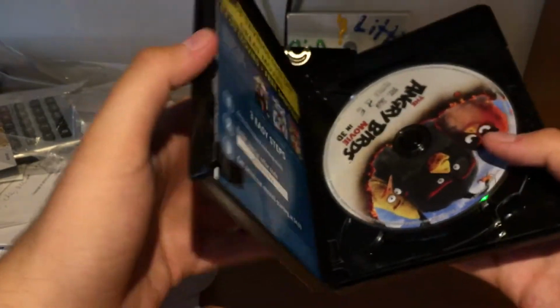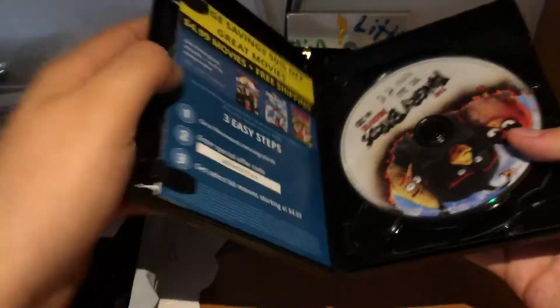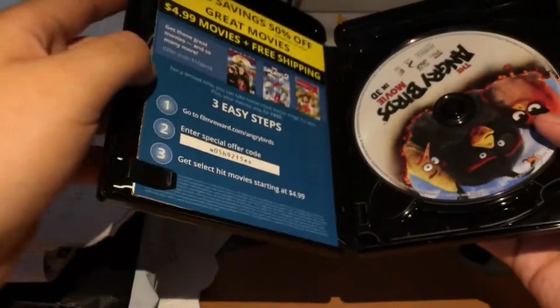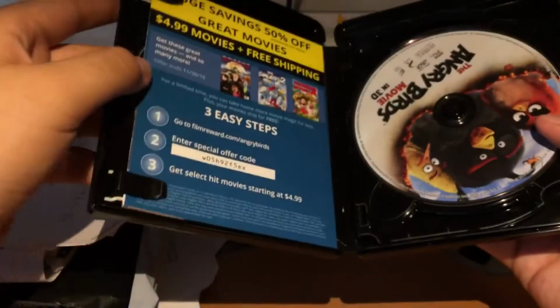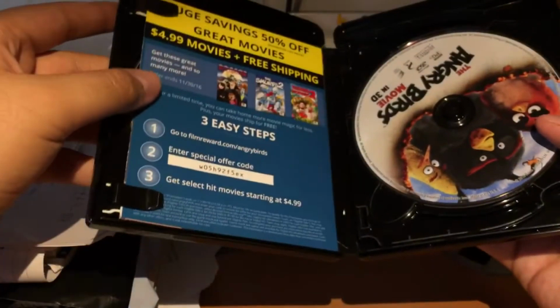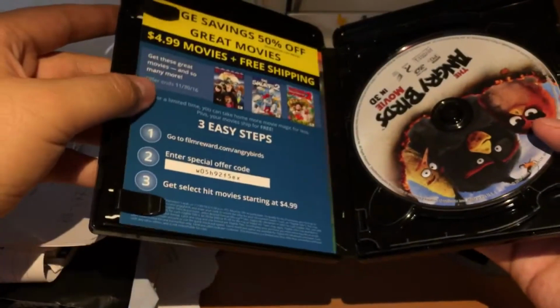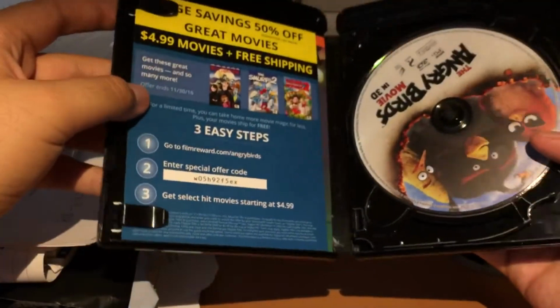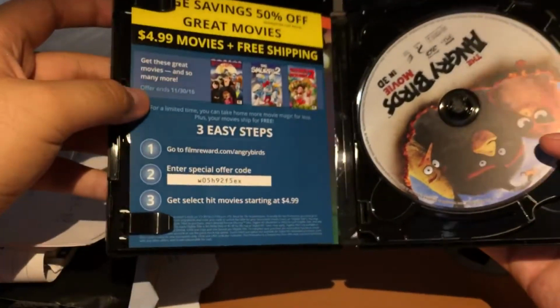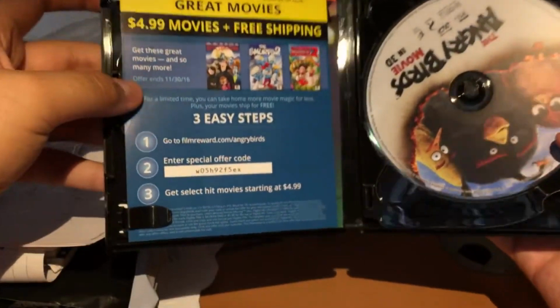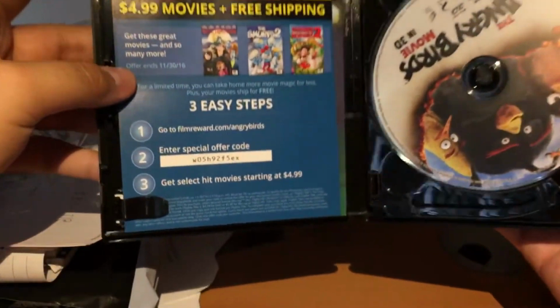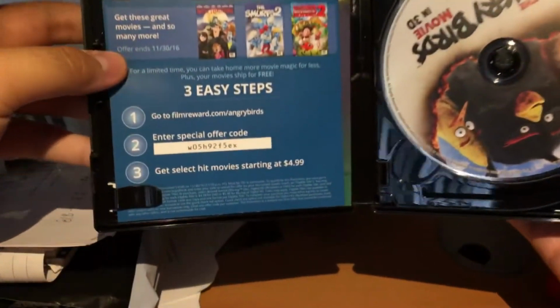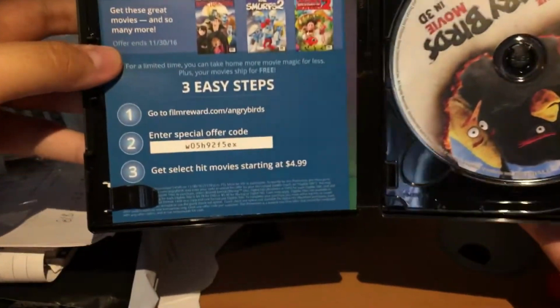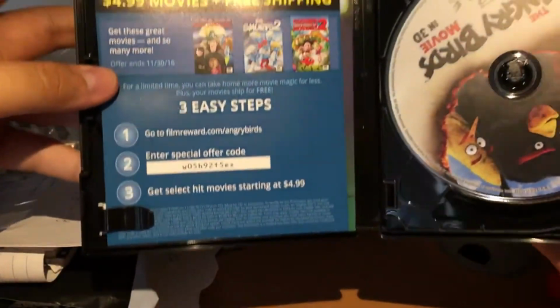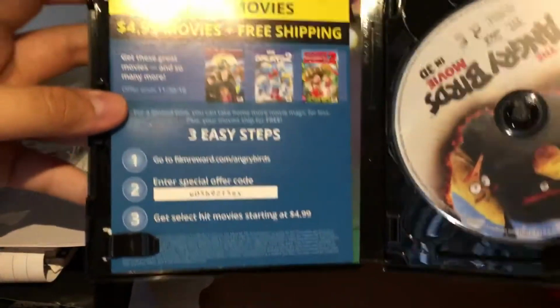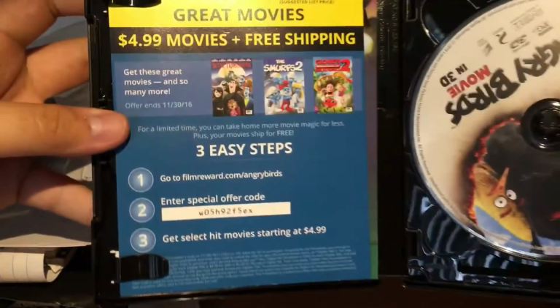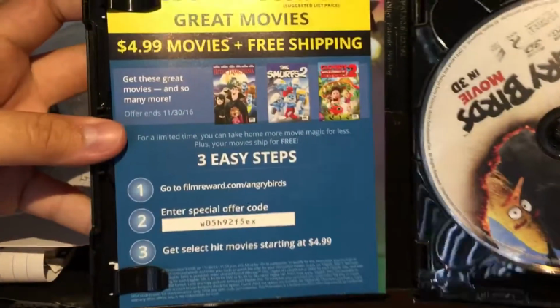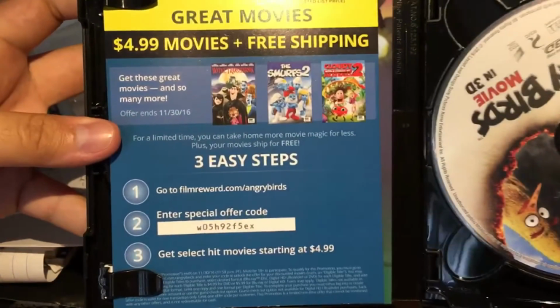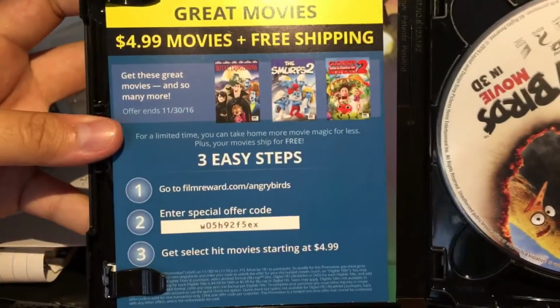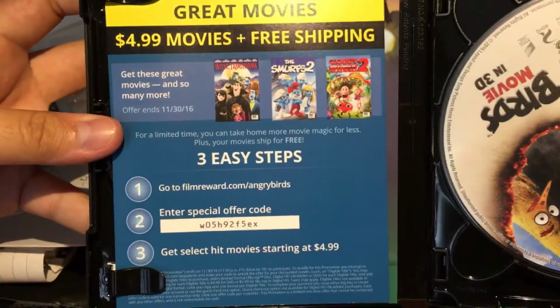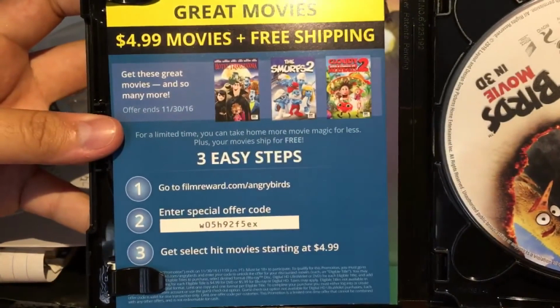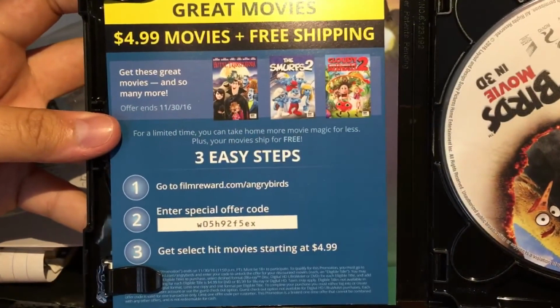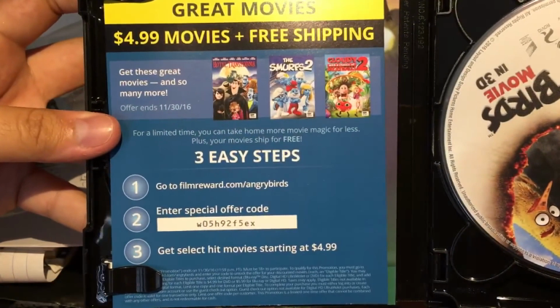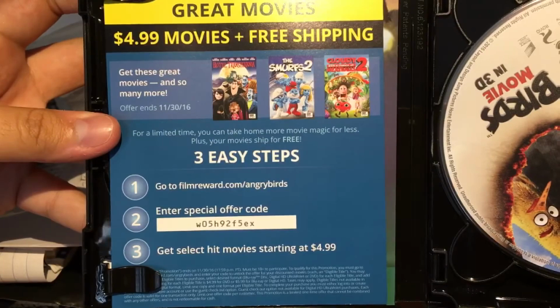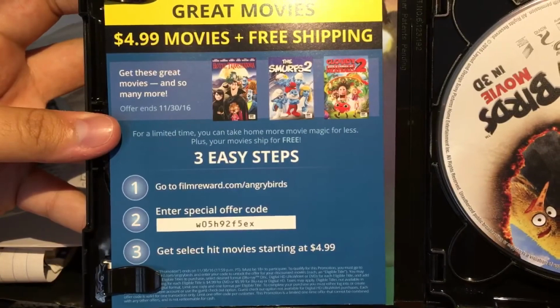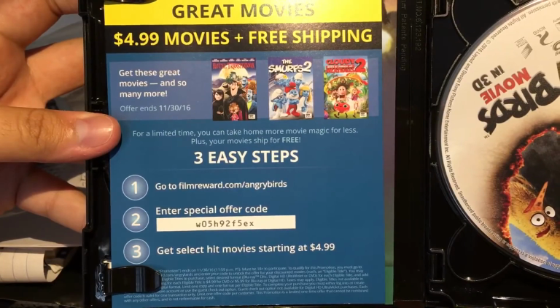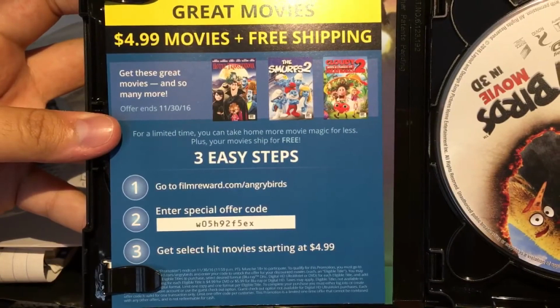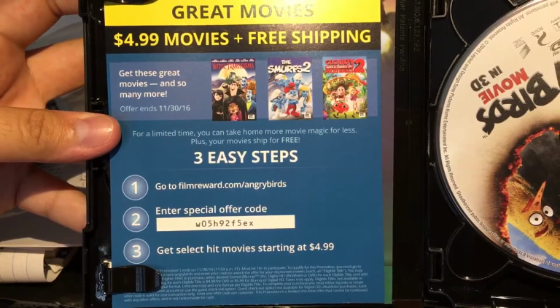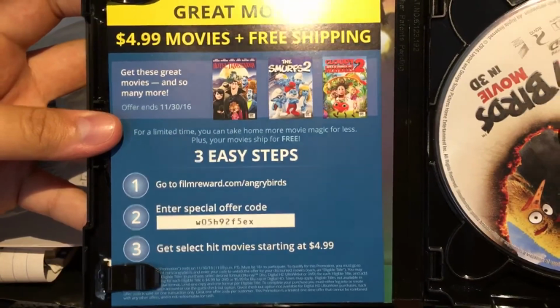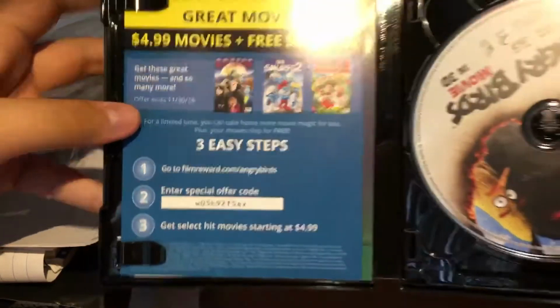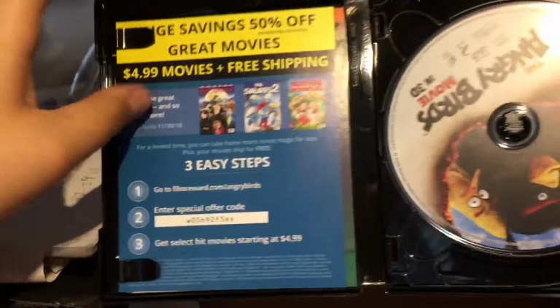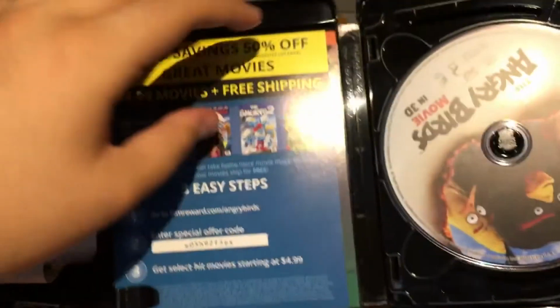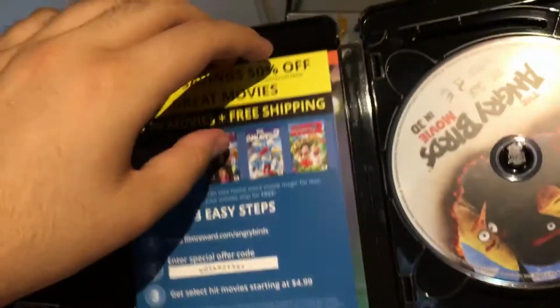If you guys want the digital copy code, you can take it — I'm not going to use it. Just pause it there.